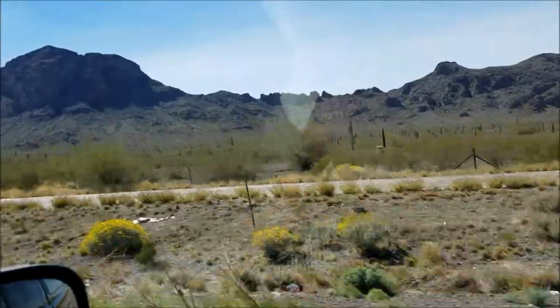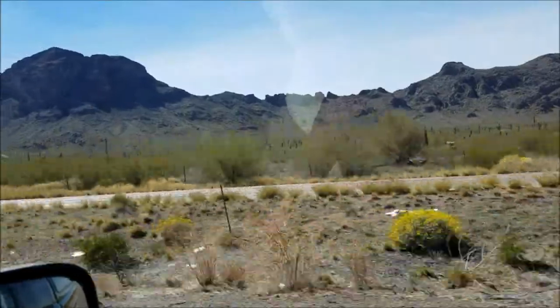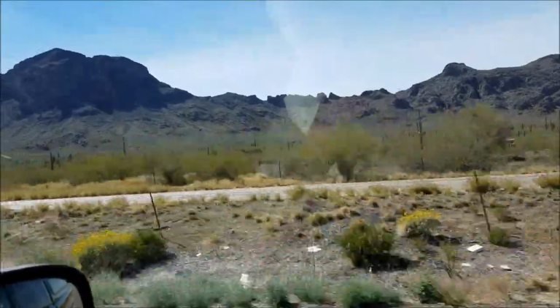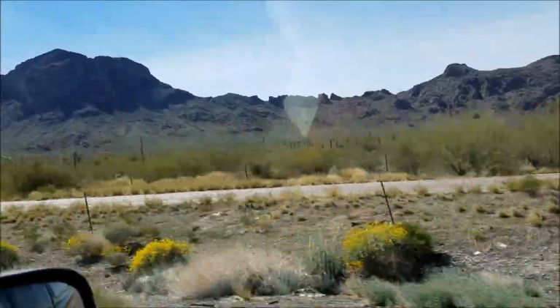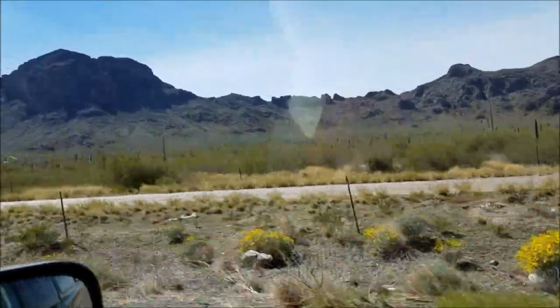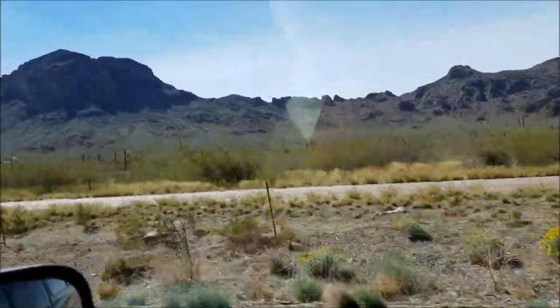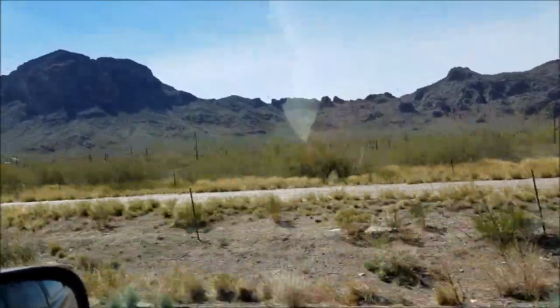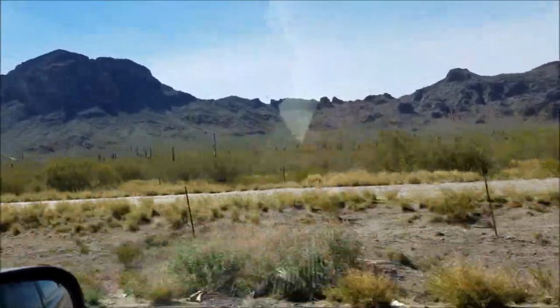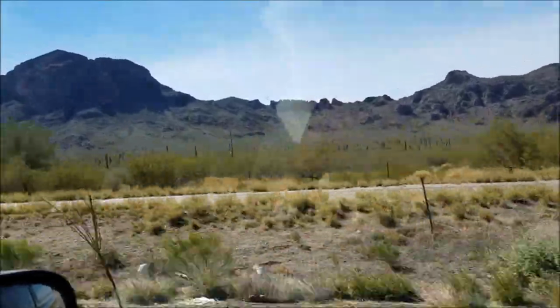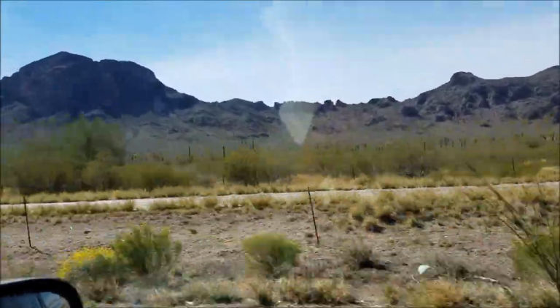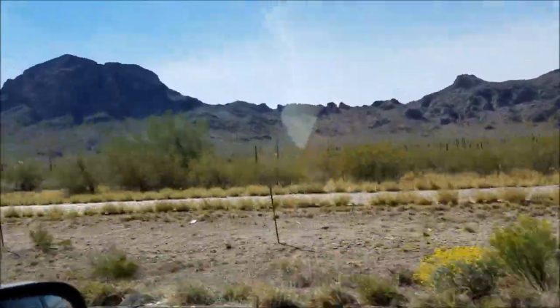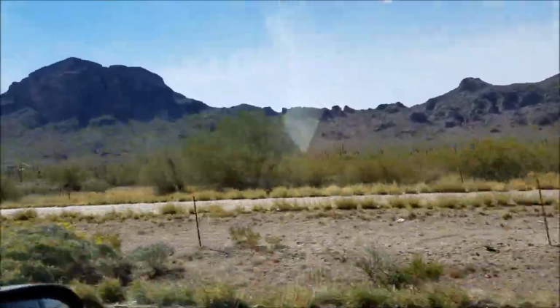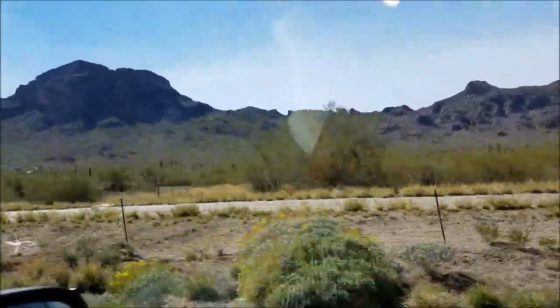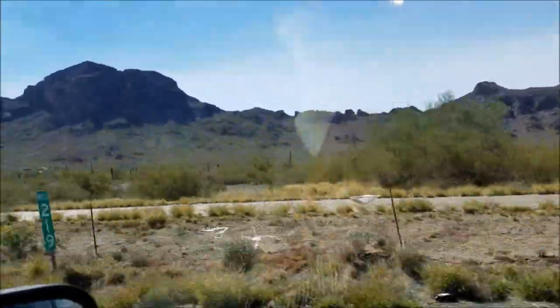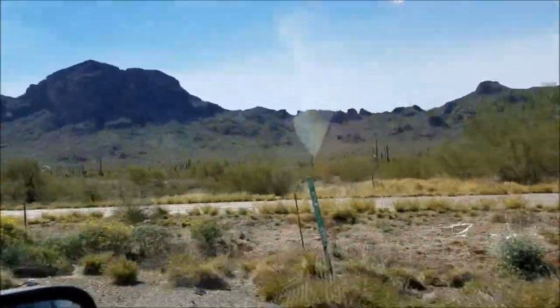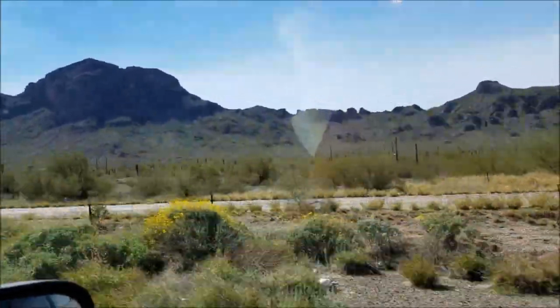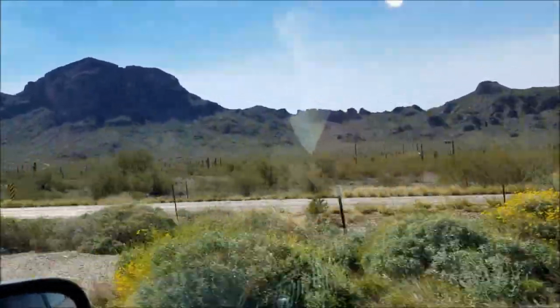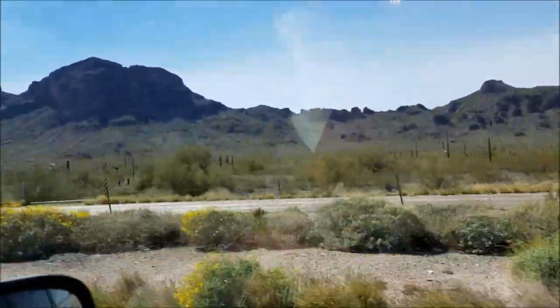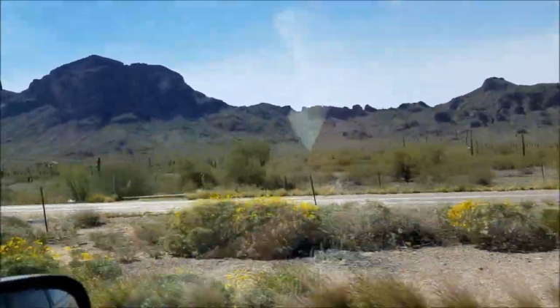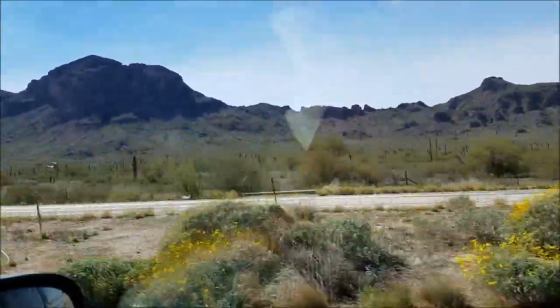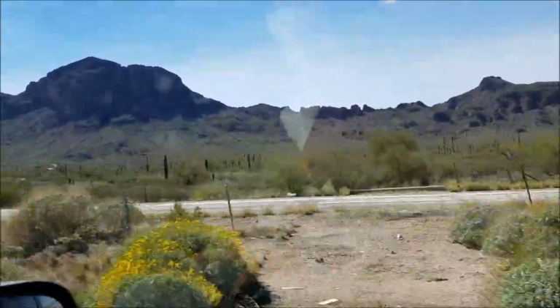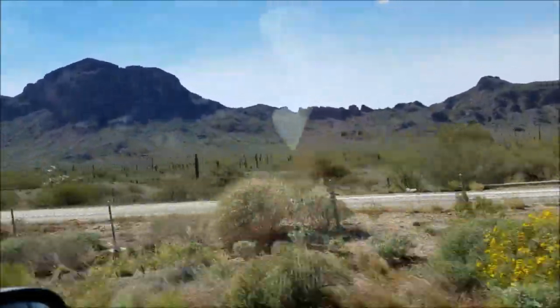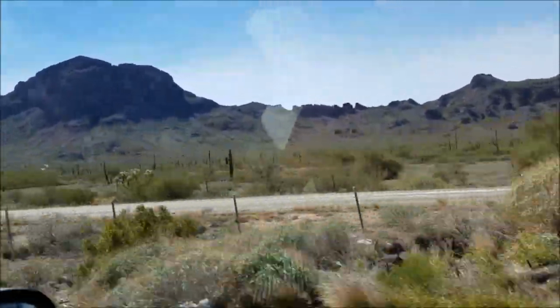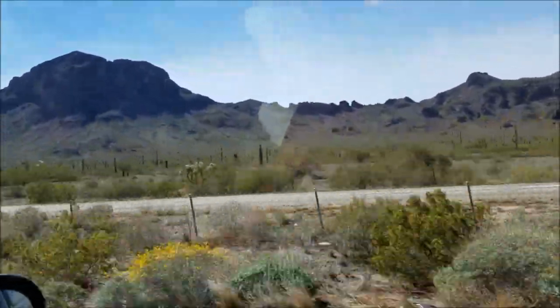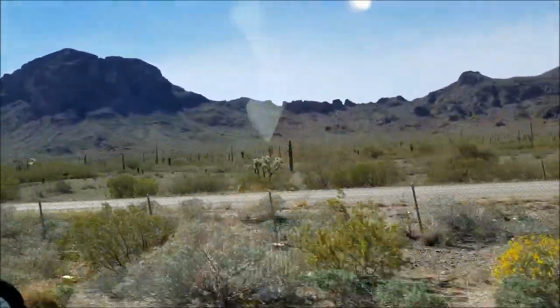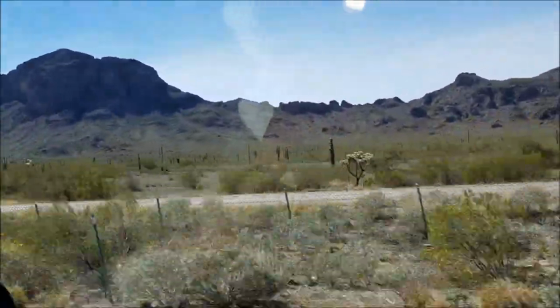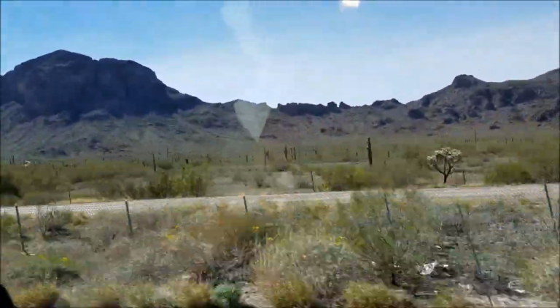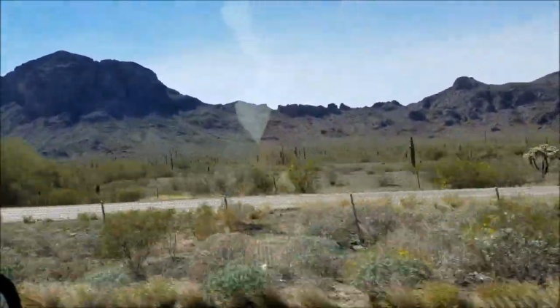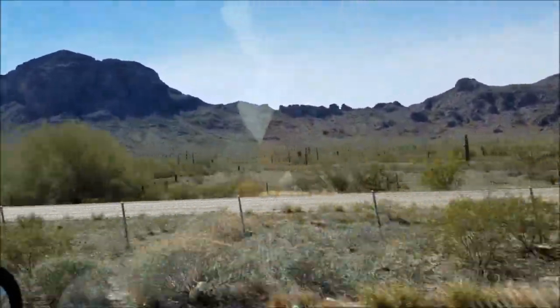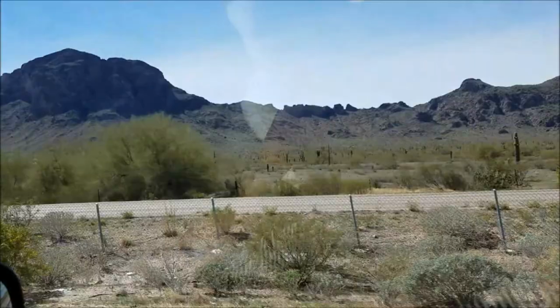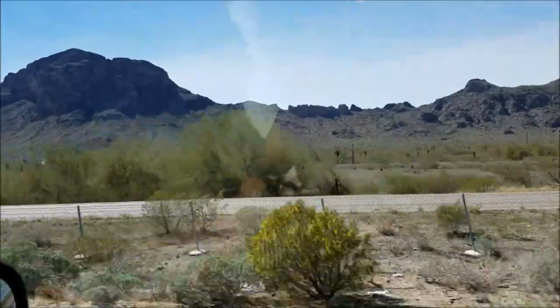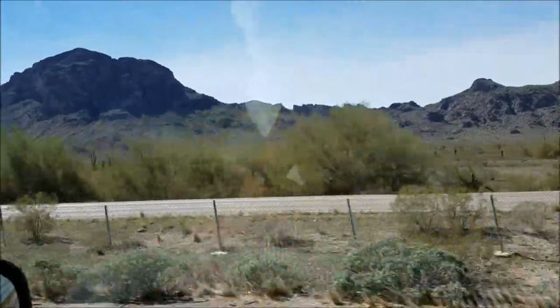One of my favorite things about the desert is all the cactus — there's quite a bit of them right out there.